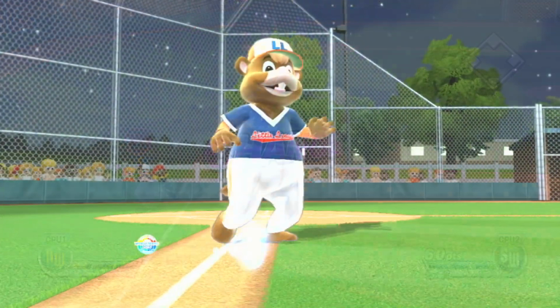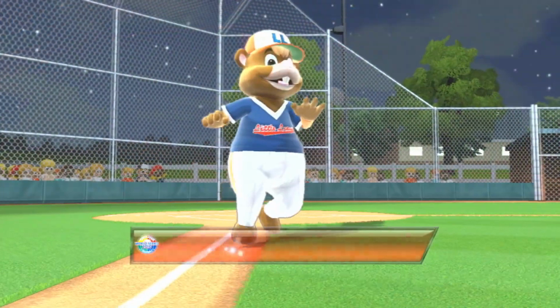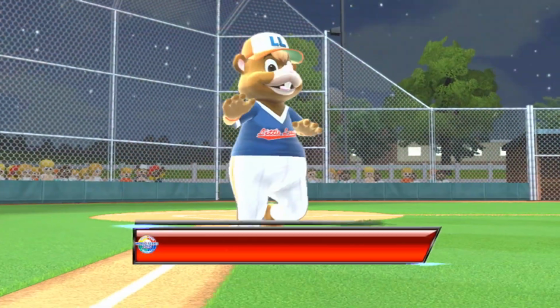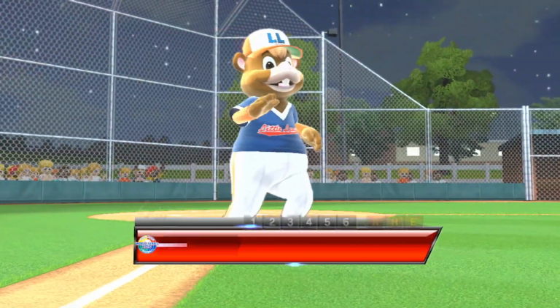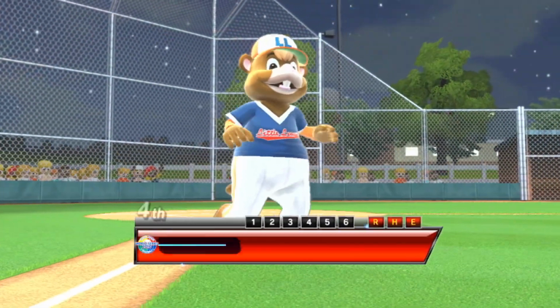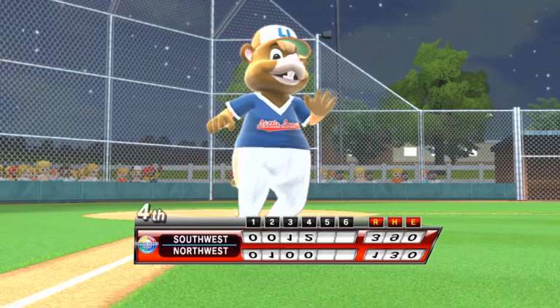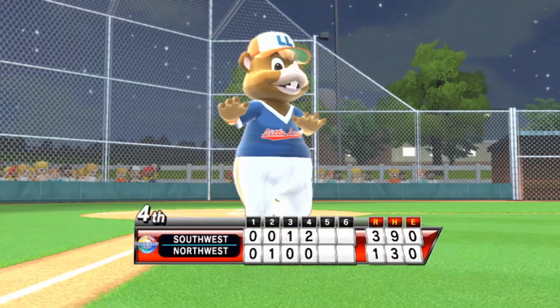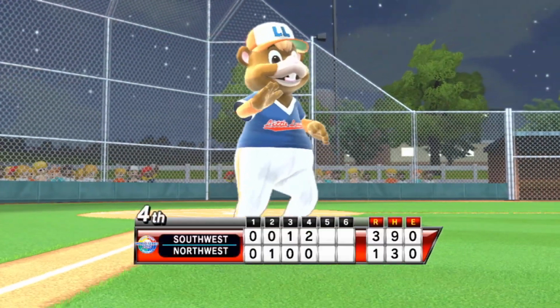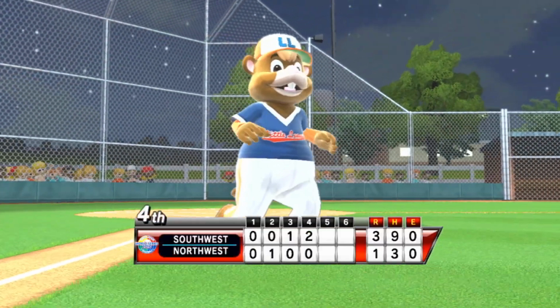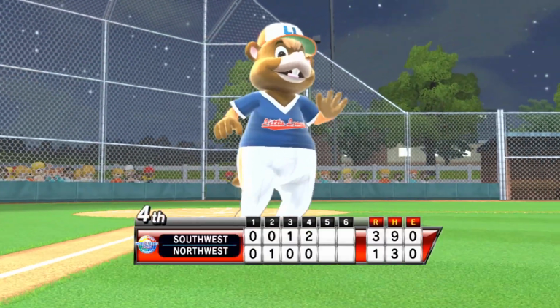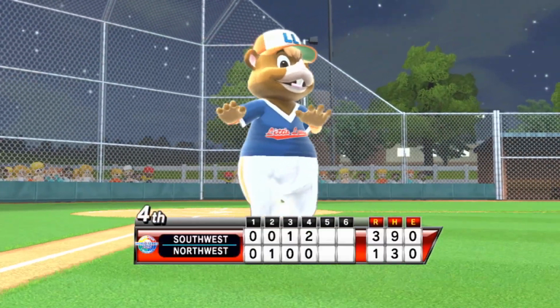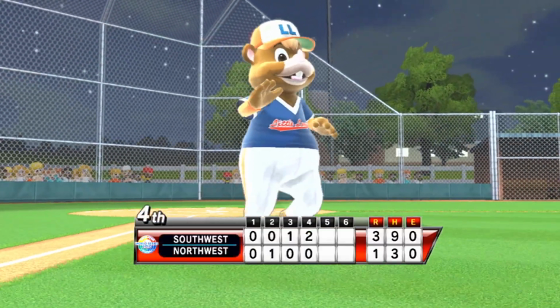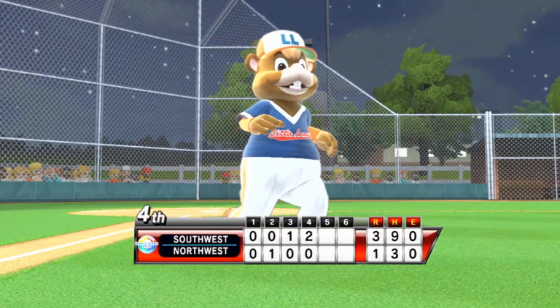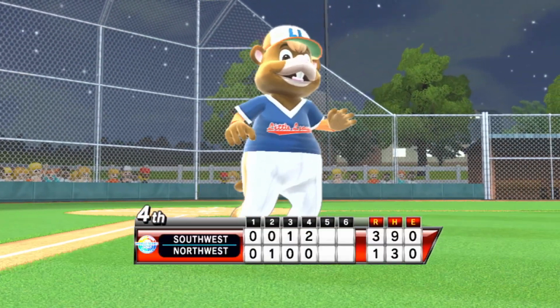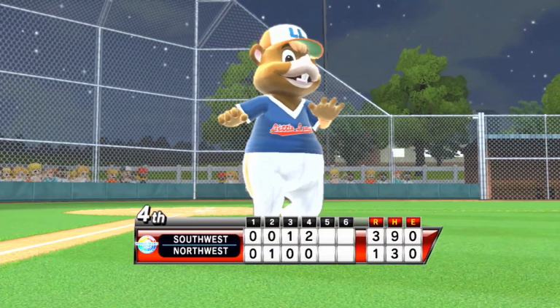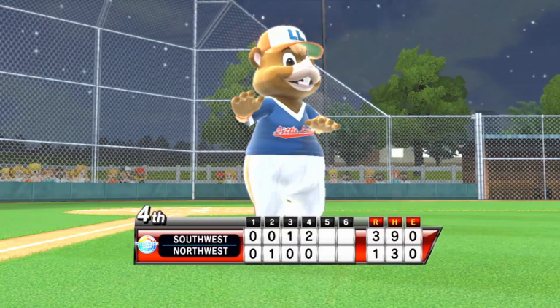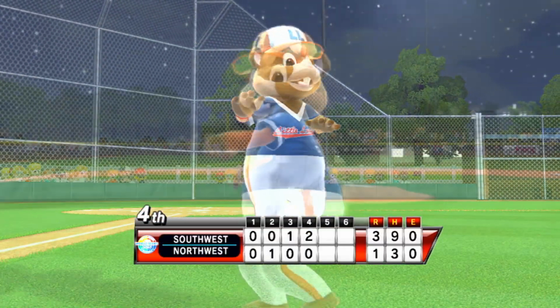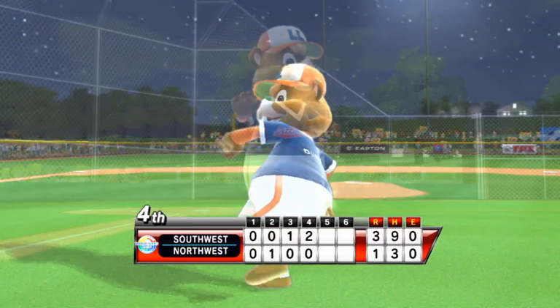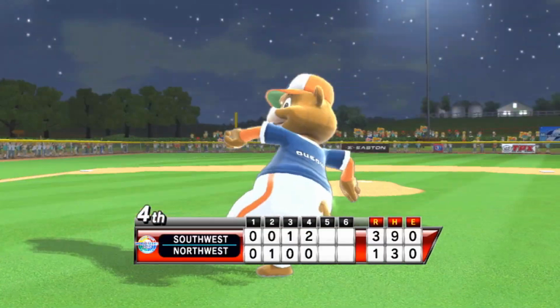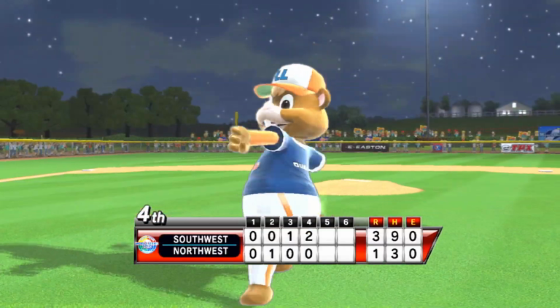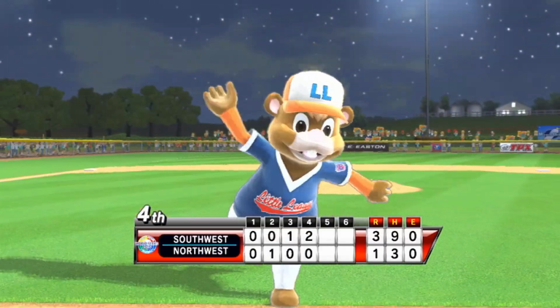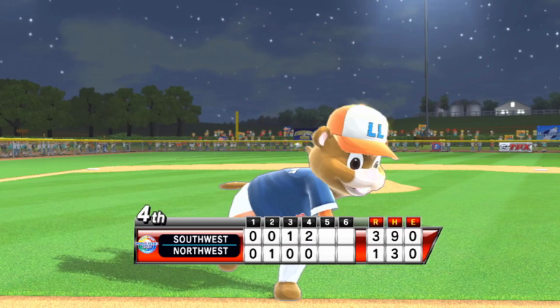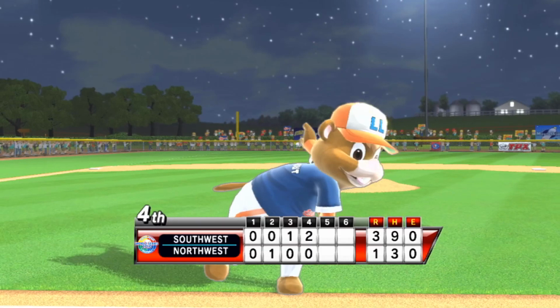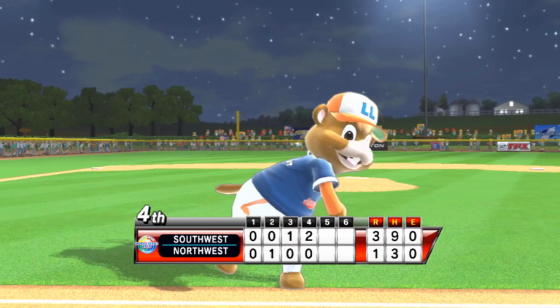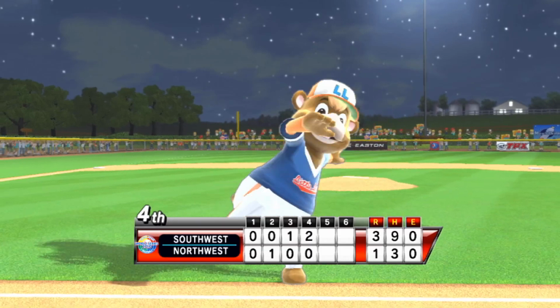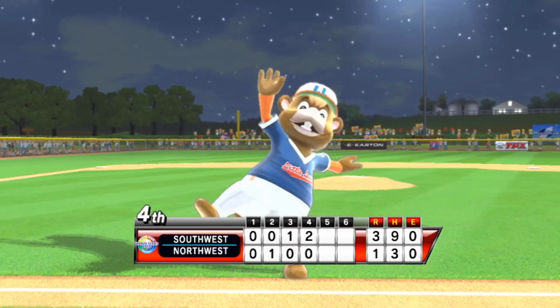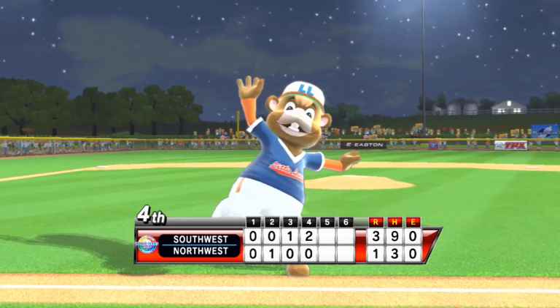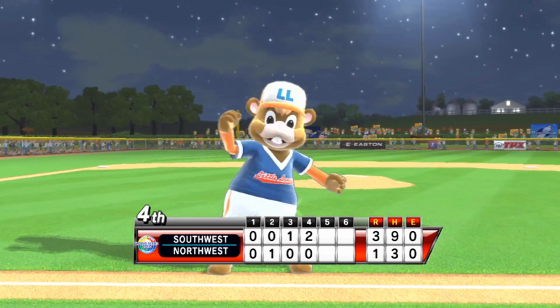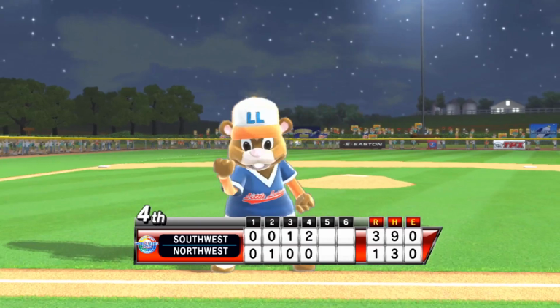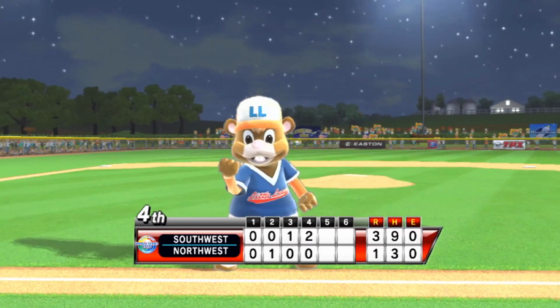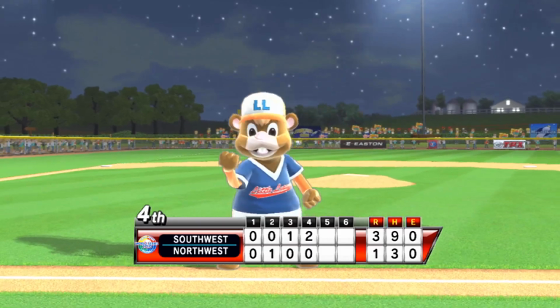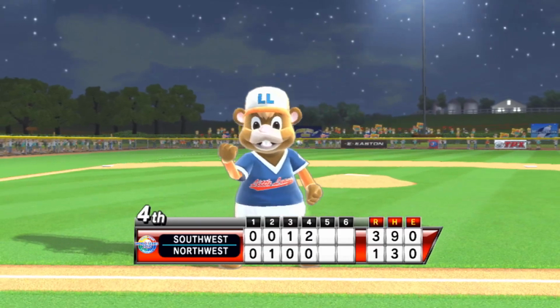Fans, don't forget — you can get your souvenir T-shirts and hats at the concession stand.